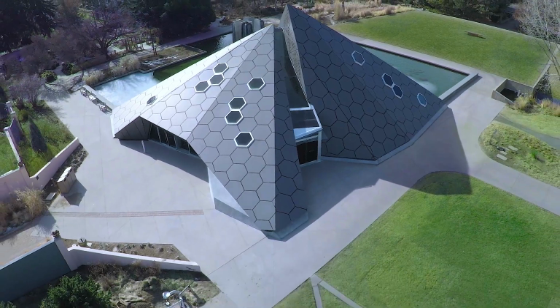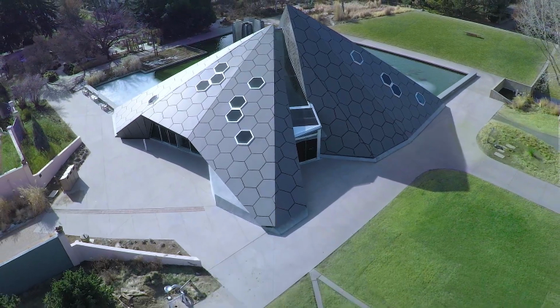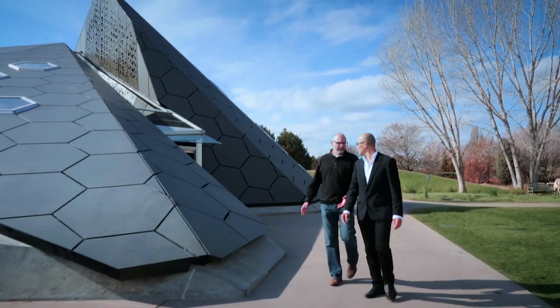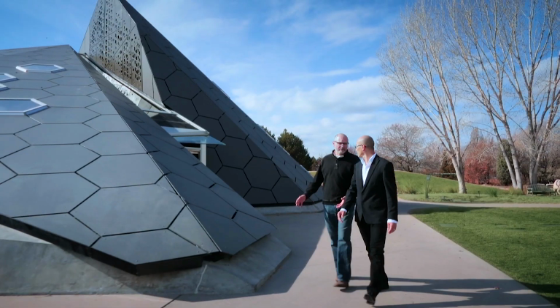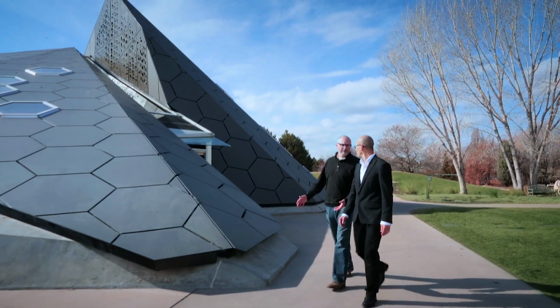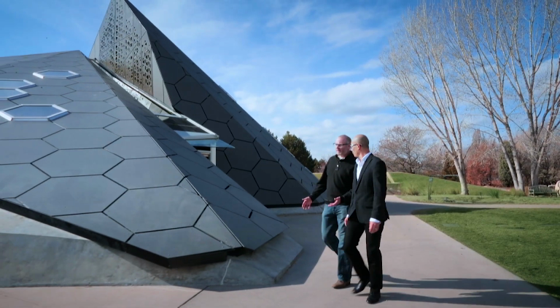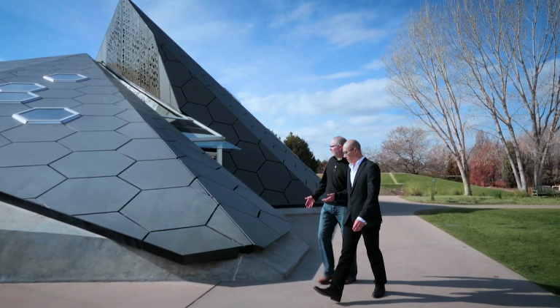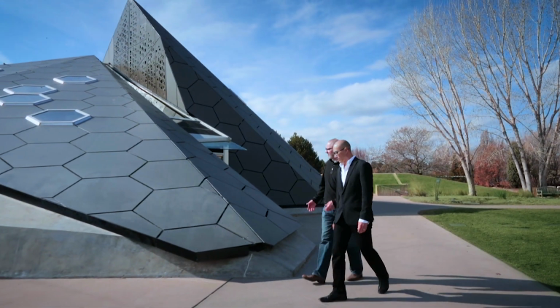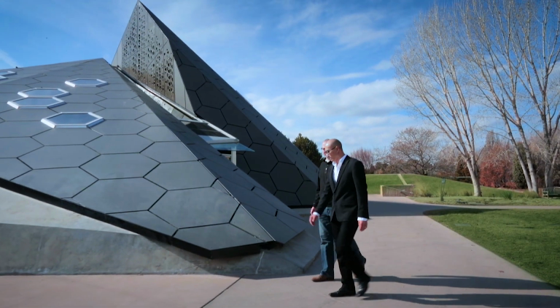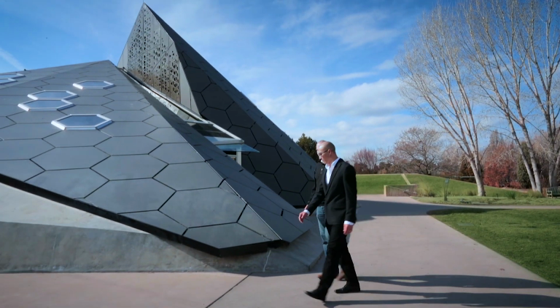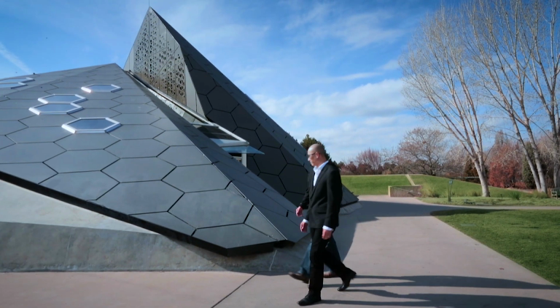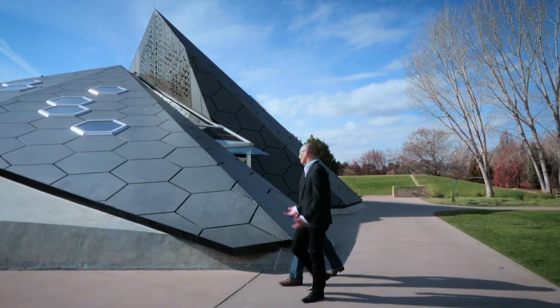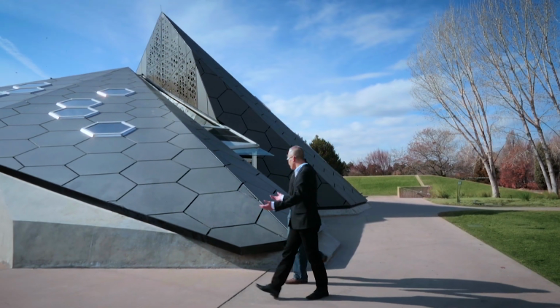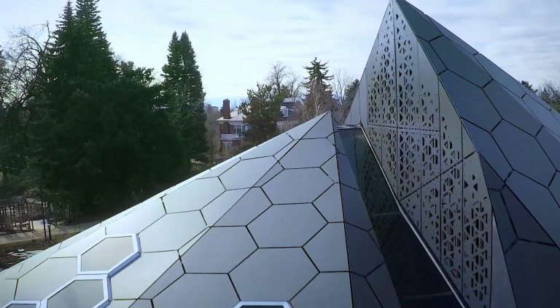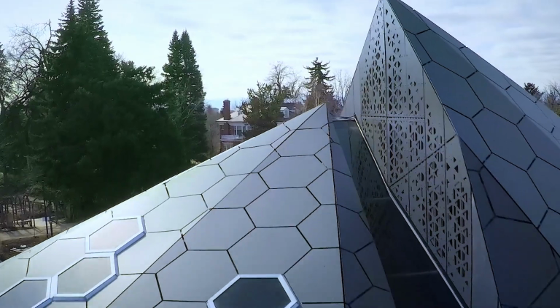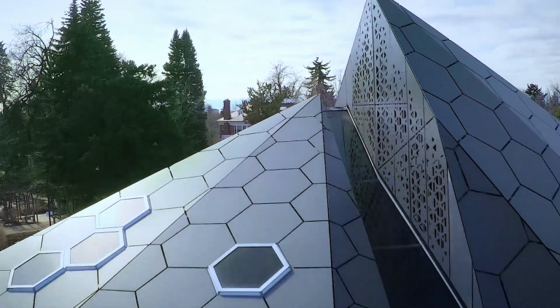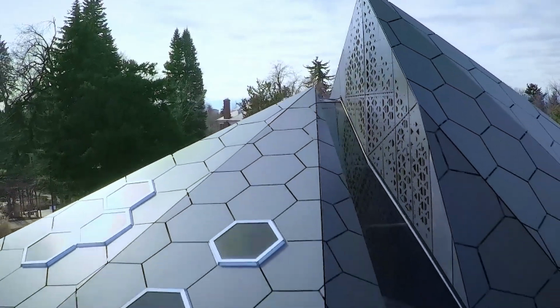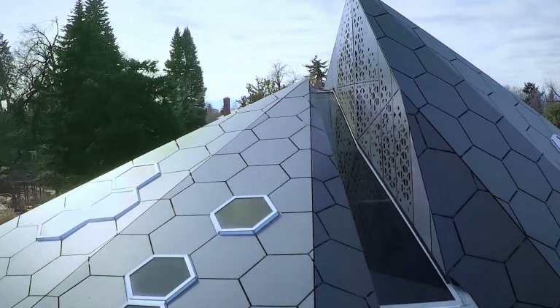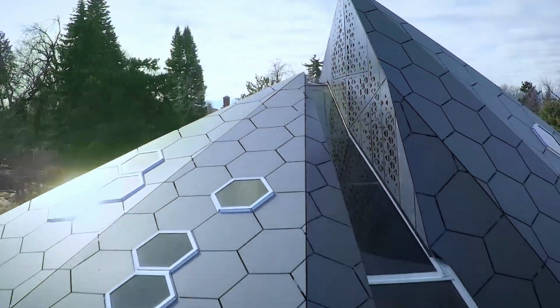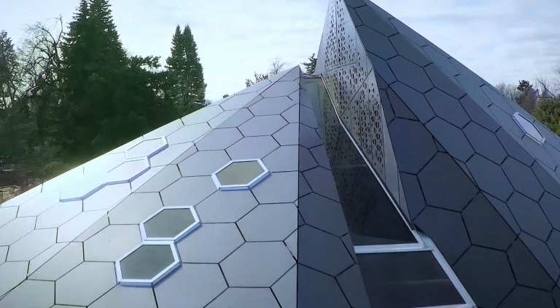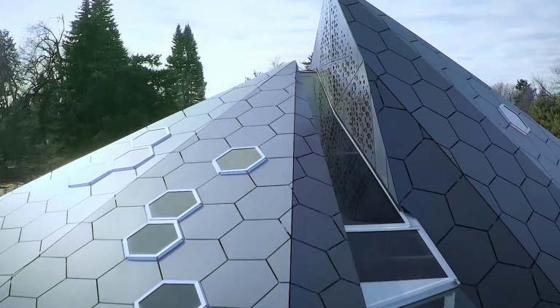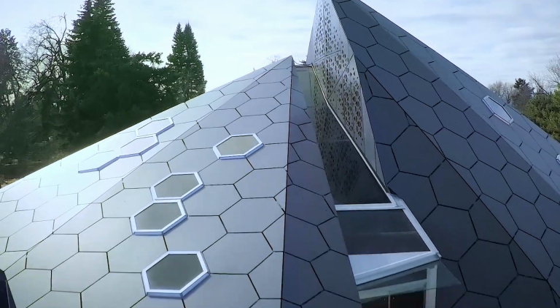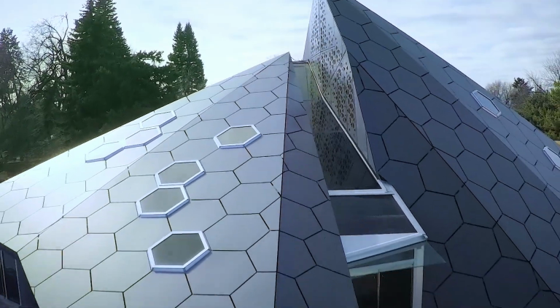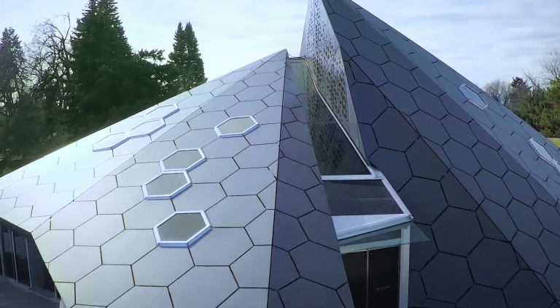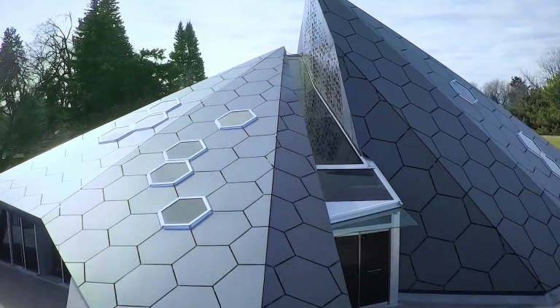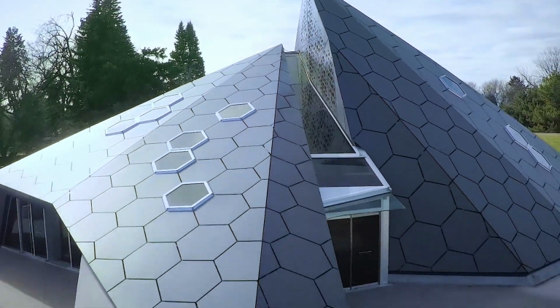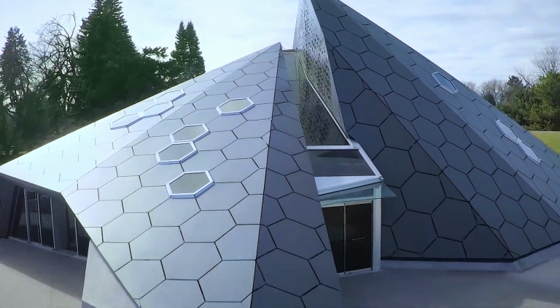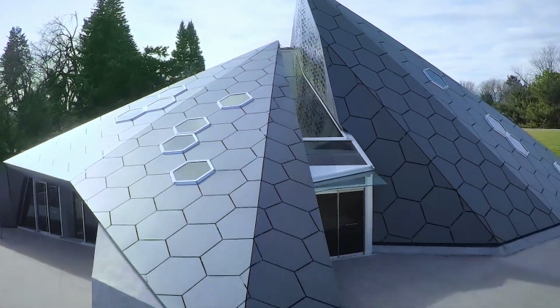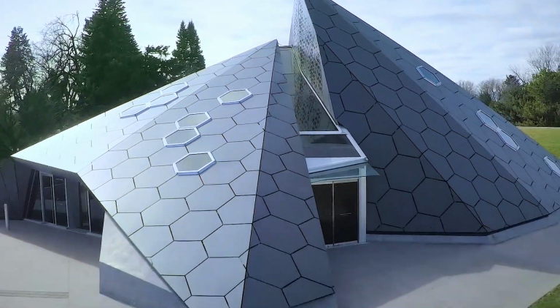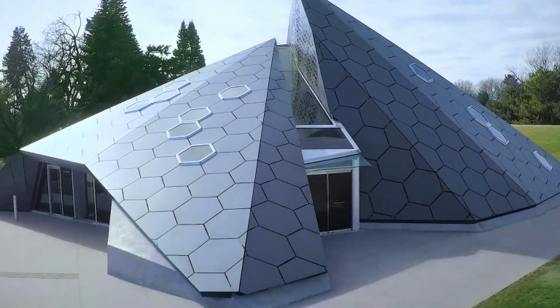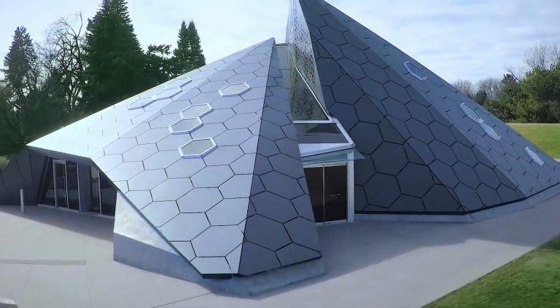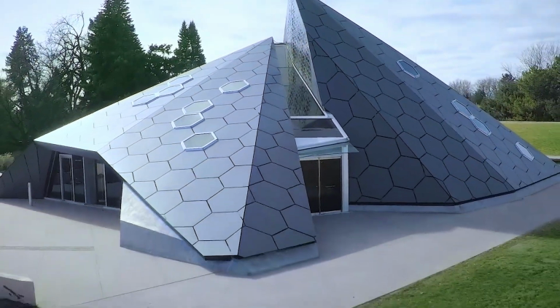How often do you get to do such a unique, dynamic building? It's a type of project that is once-in-a-lifetime.